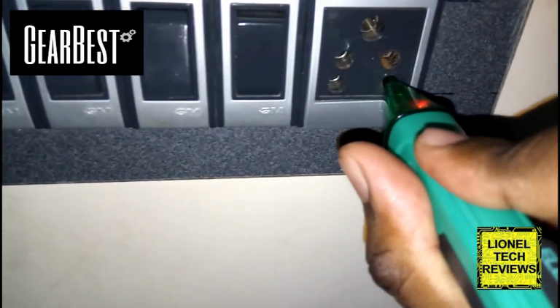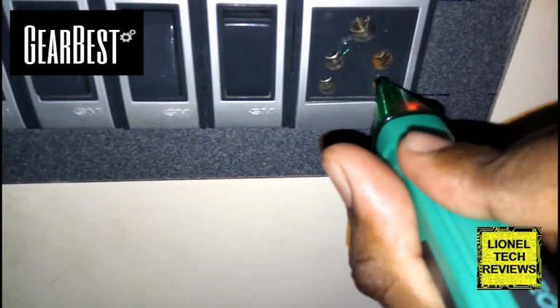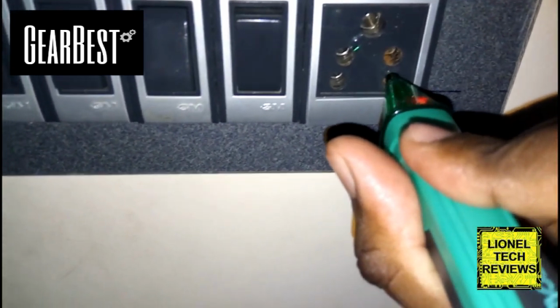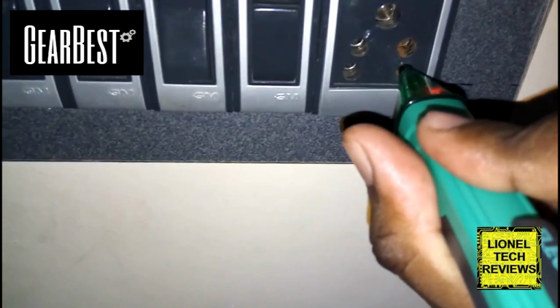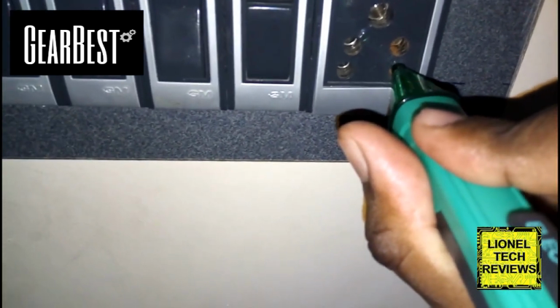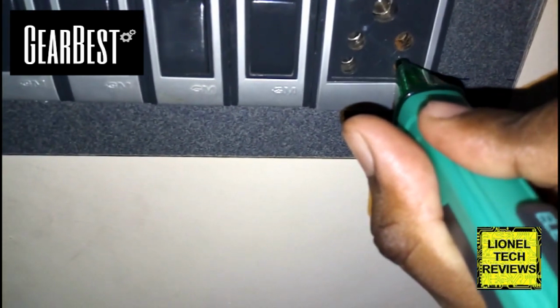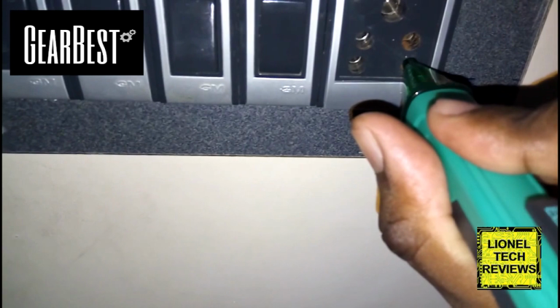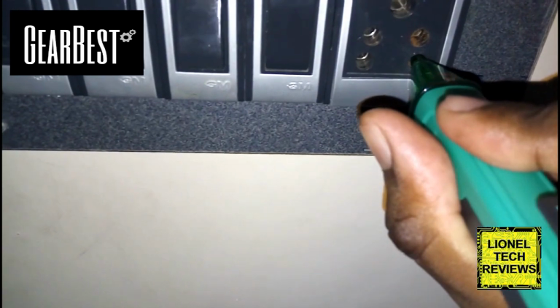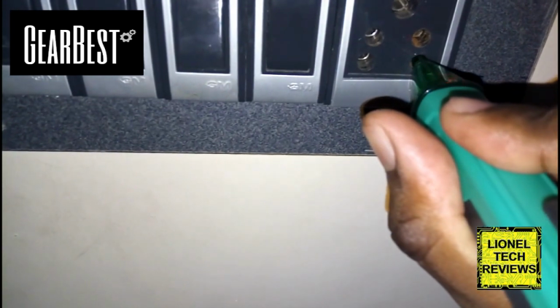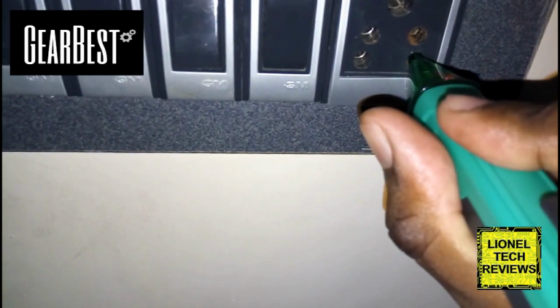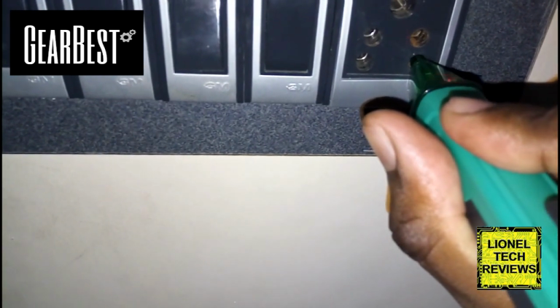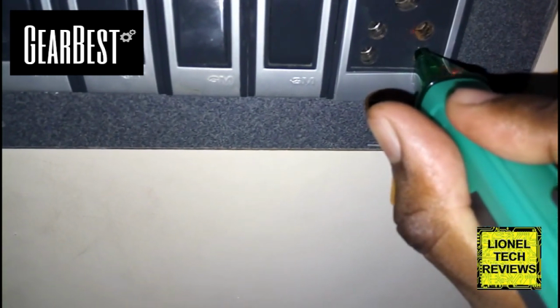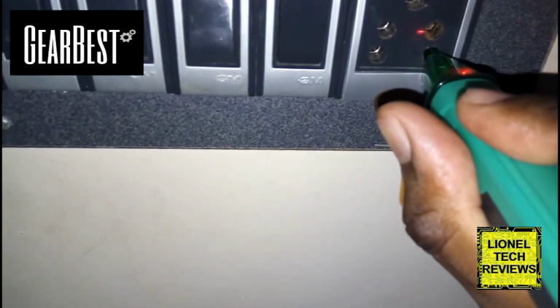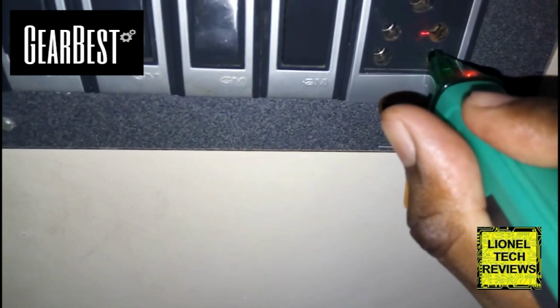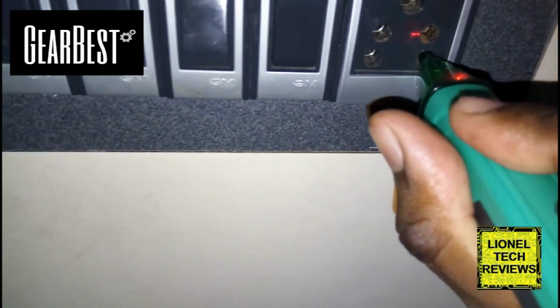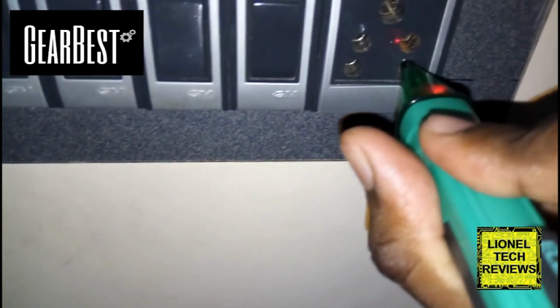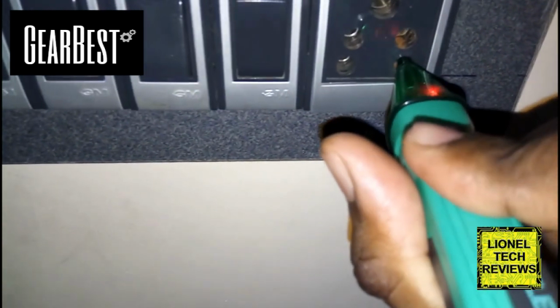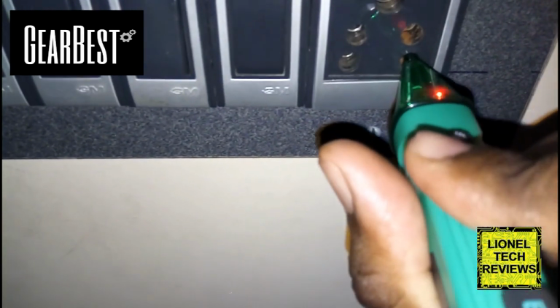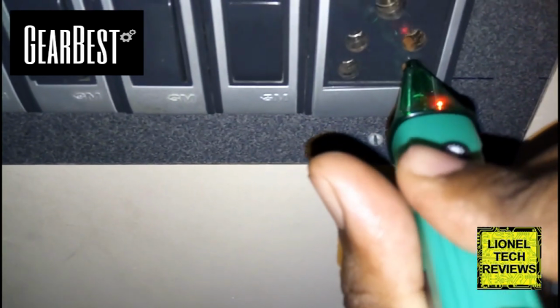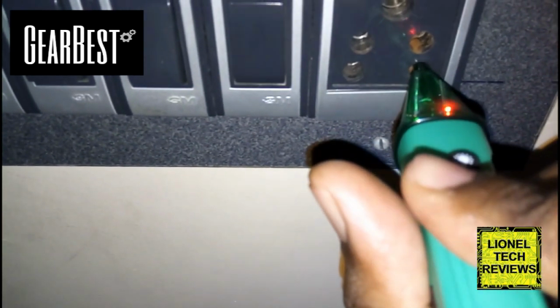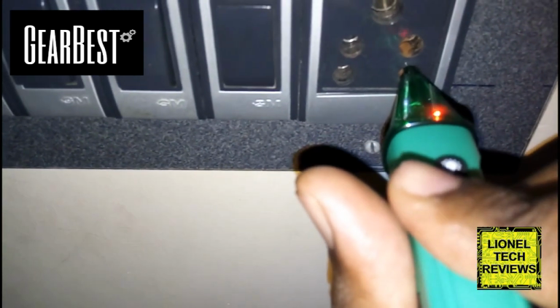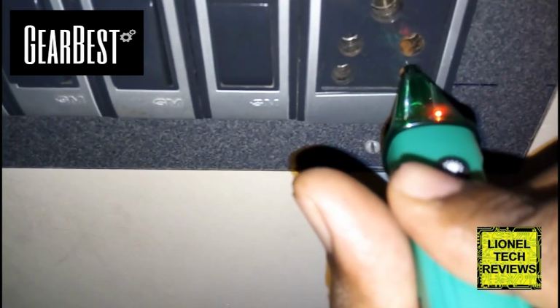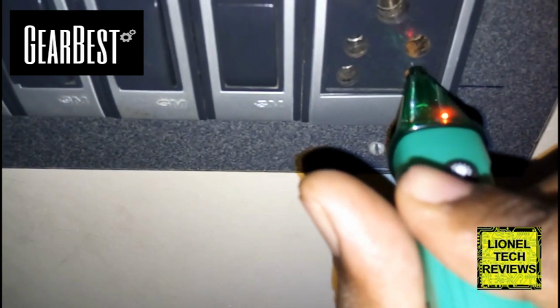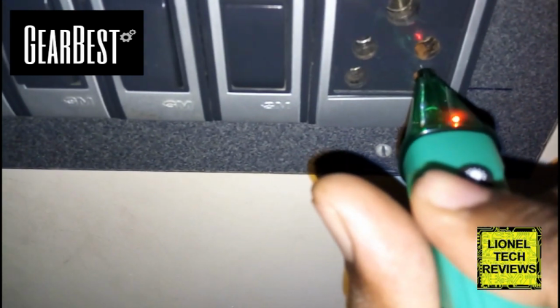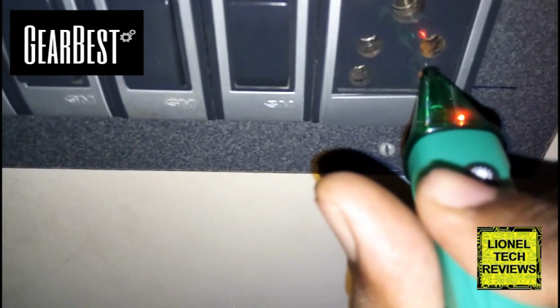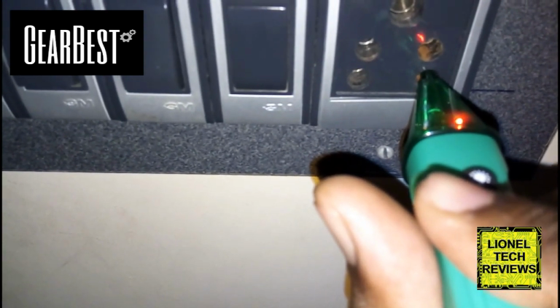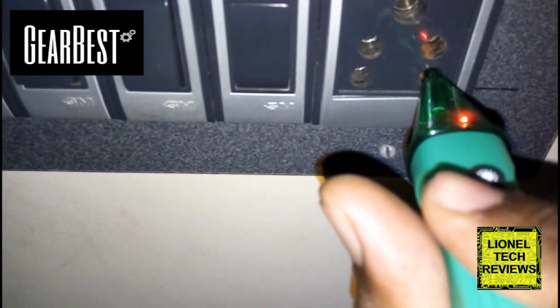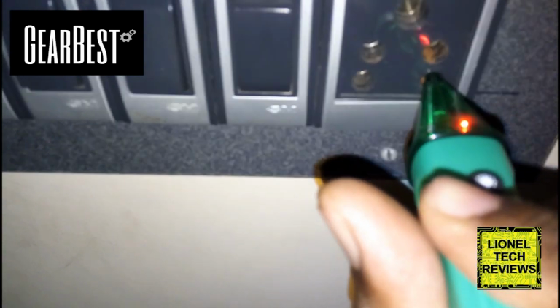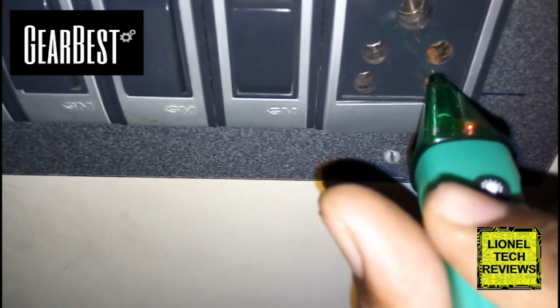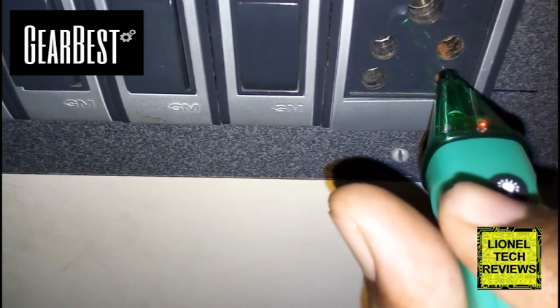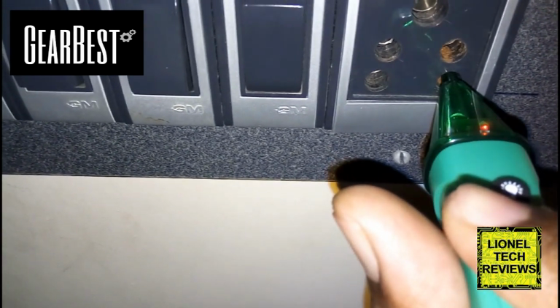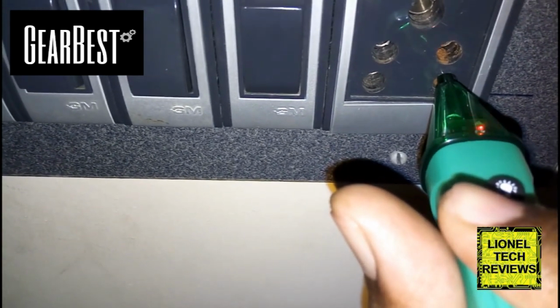Now you can hear the buzzer loud and clear and there is a visual indication — we got a blinking LED.